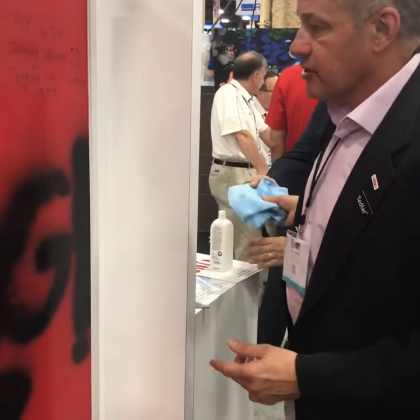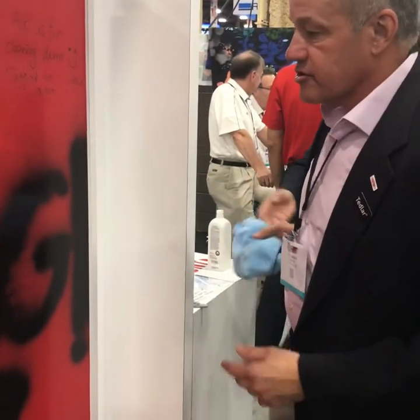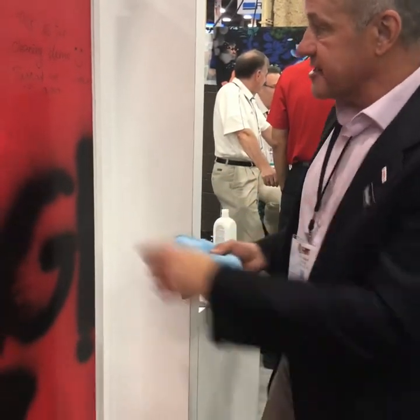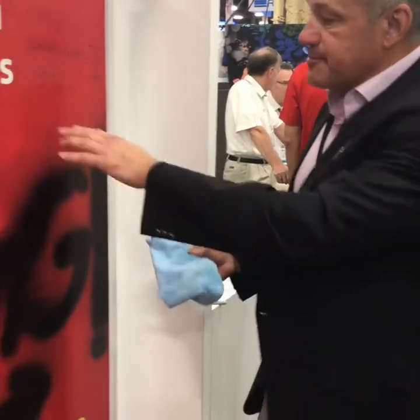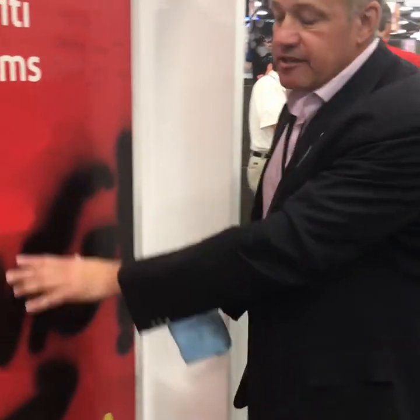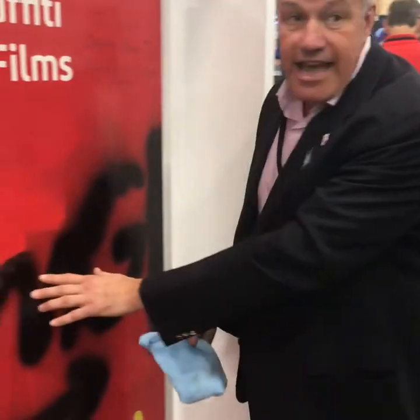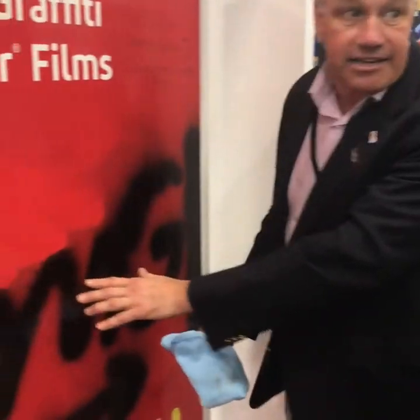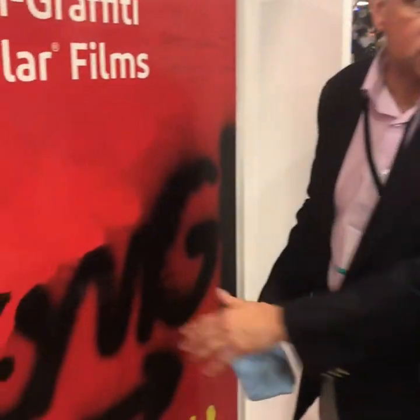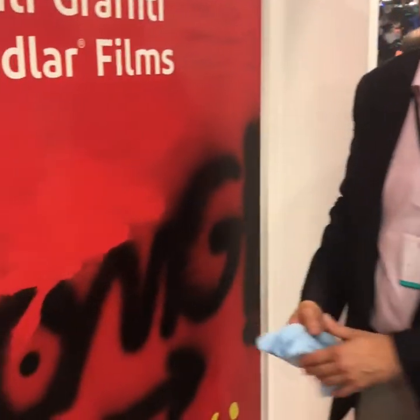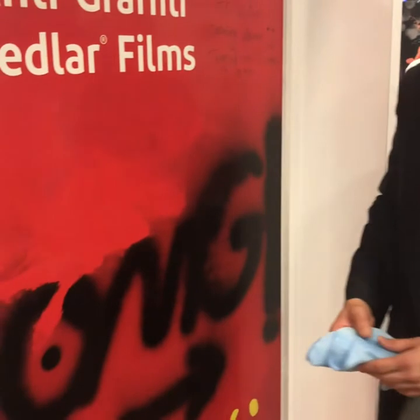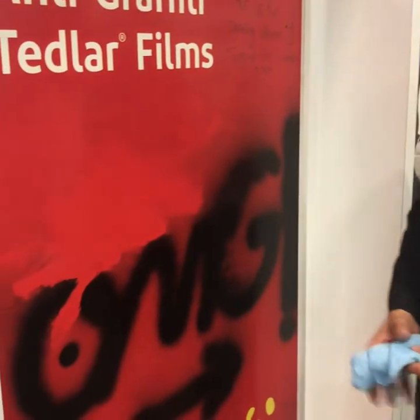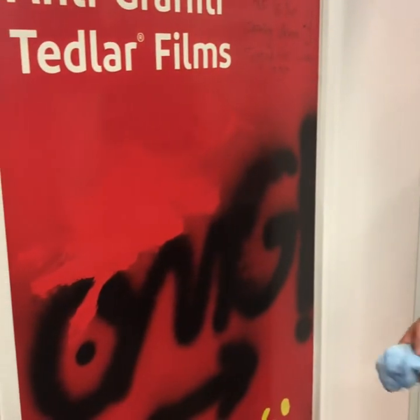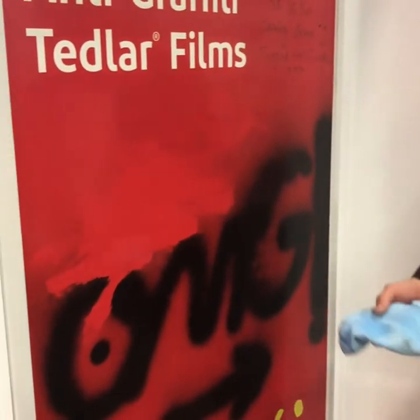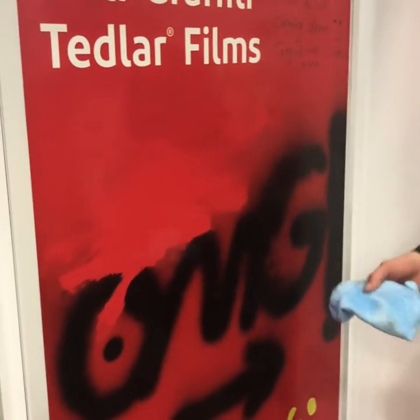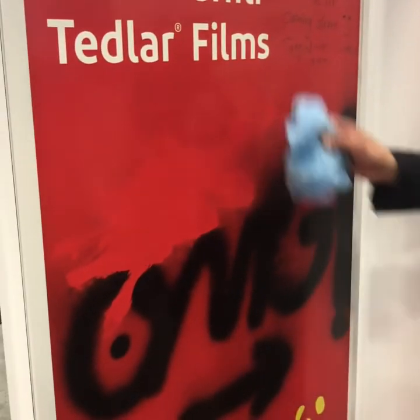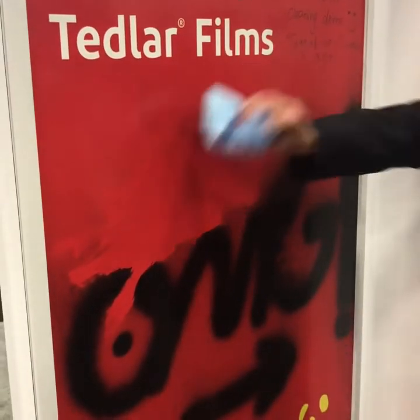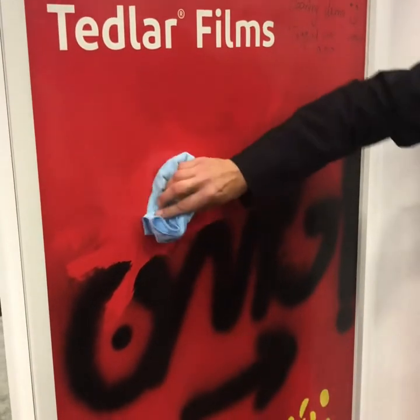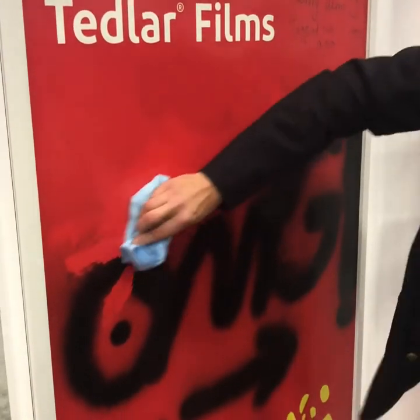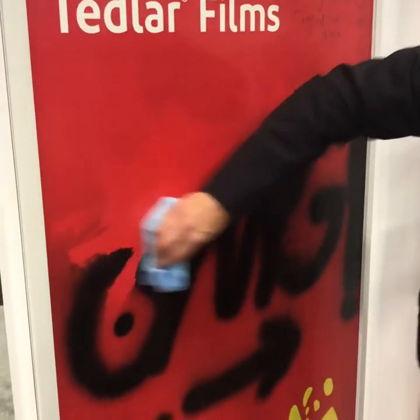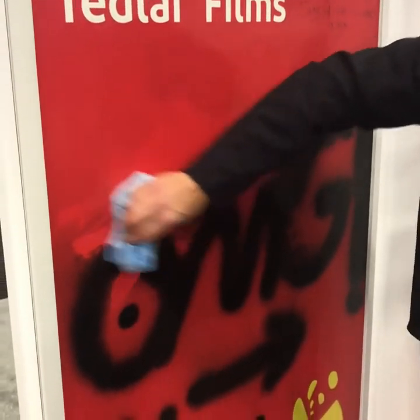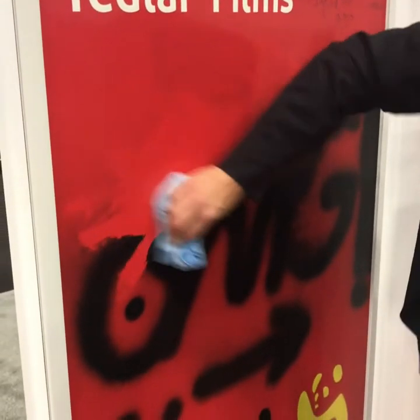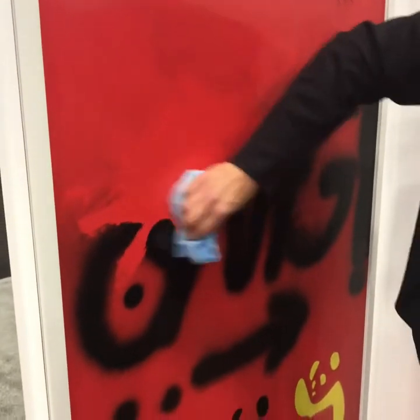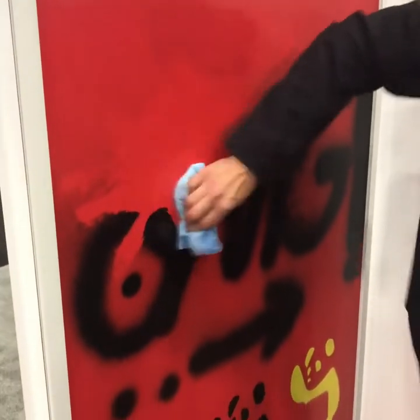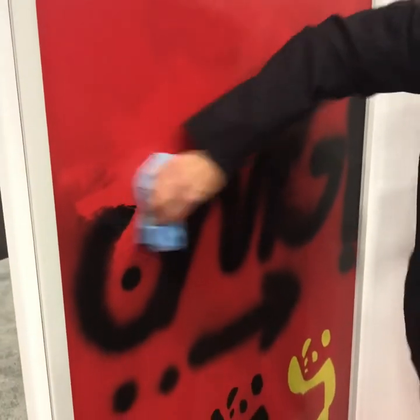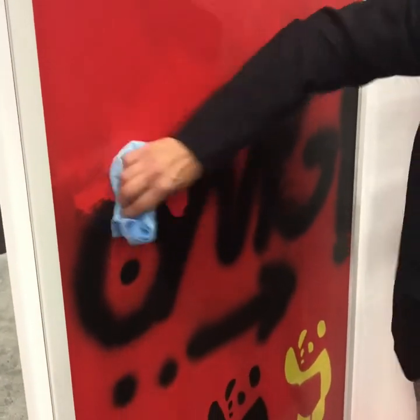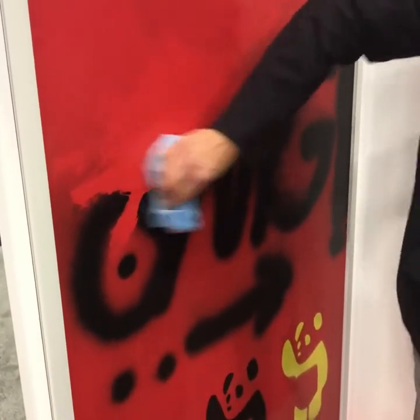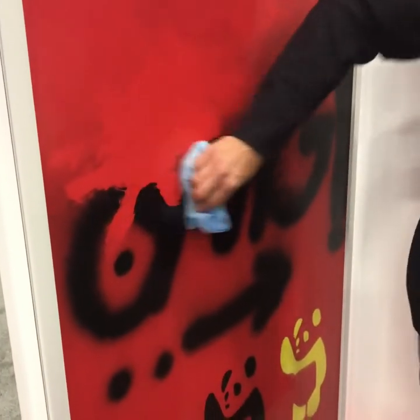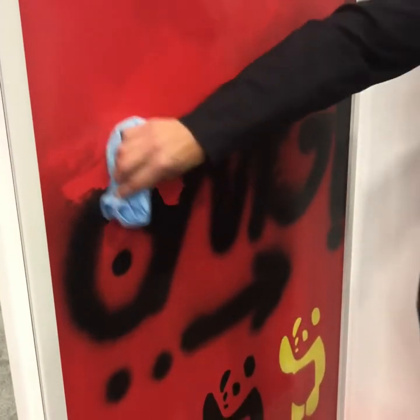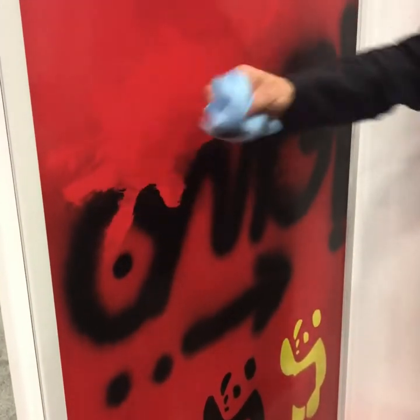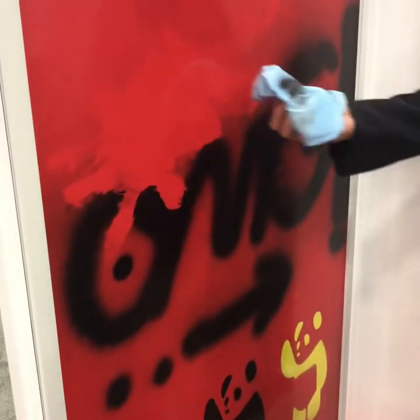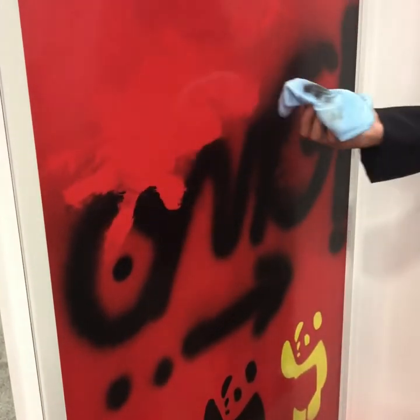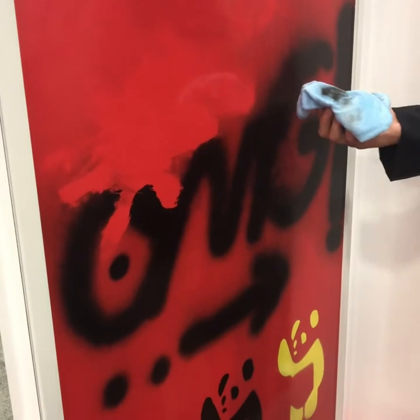This has been tagged about two weeks ago with spray paint. Take a look — the spray paint comes right off.